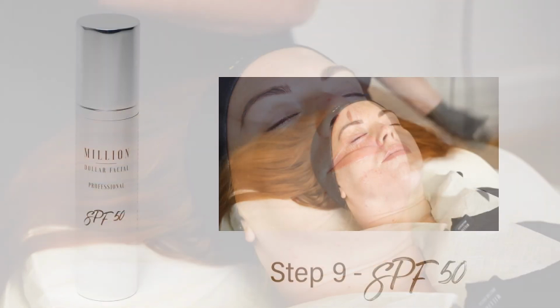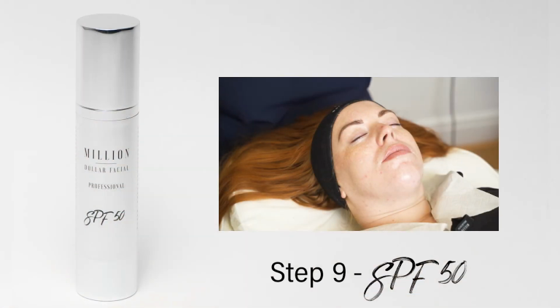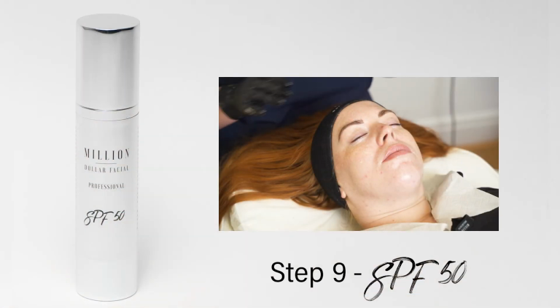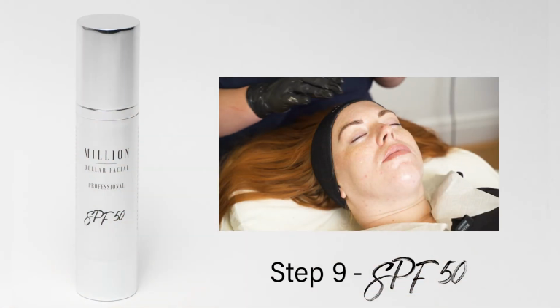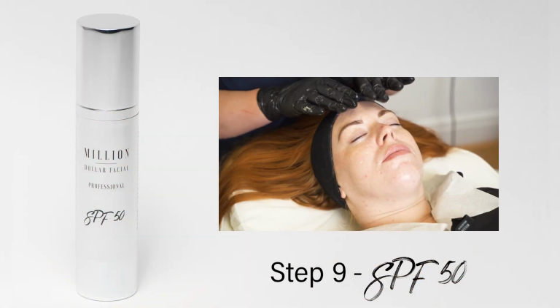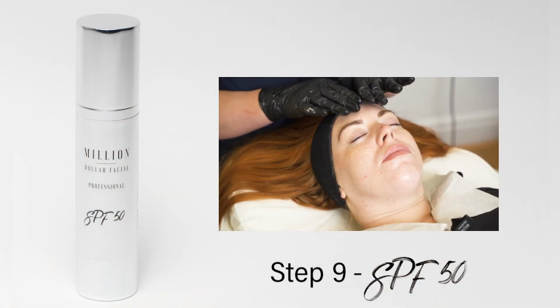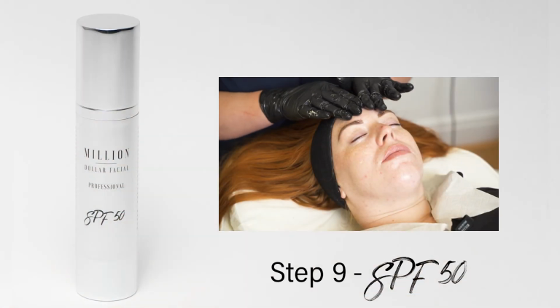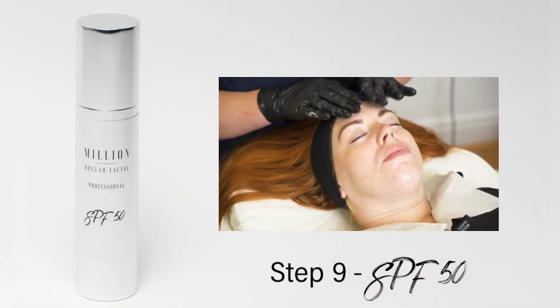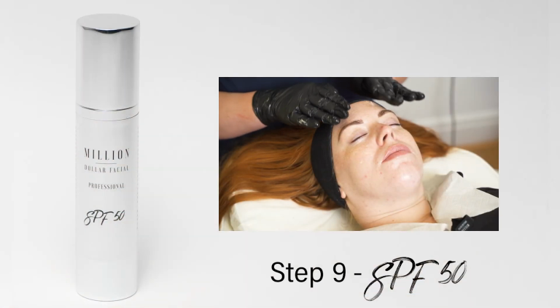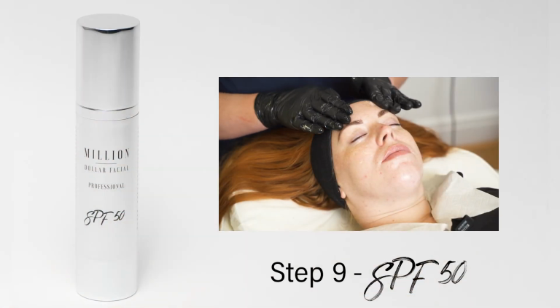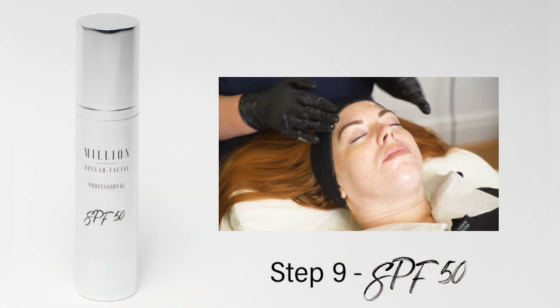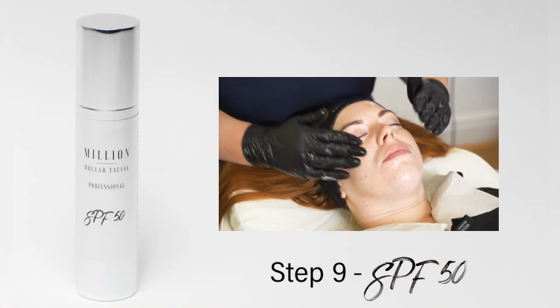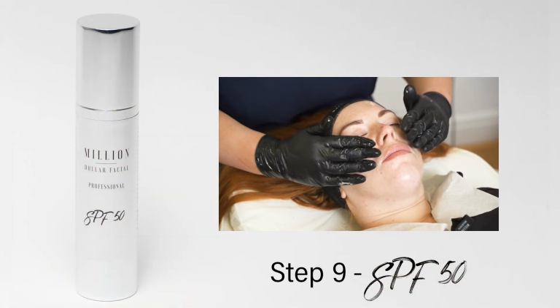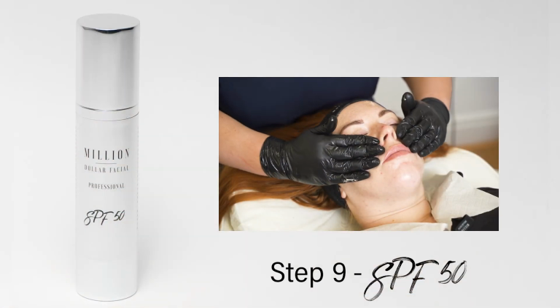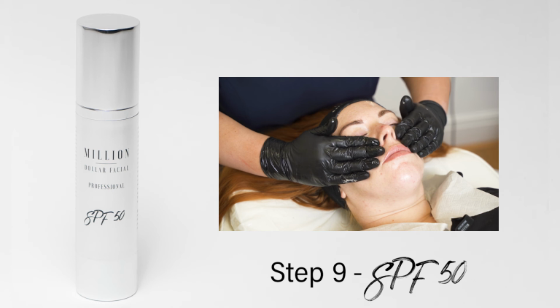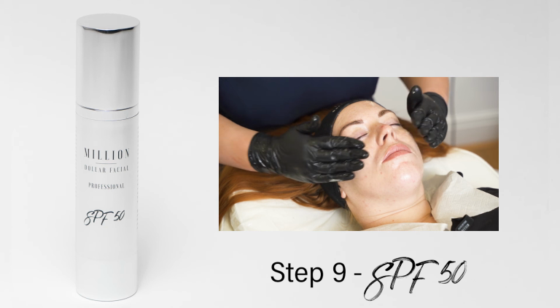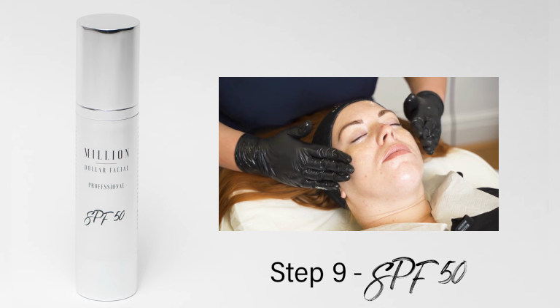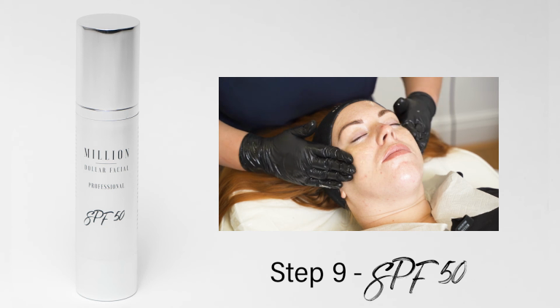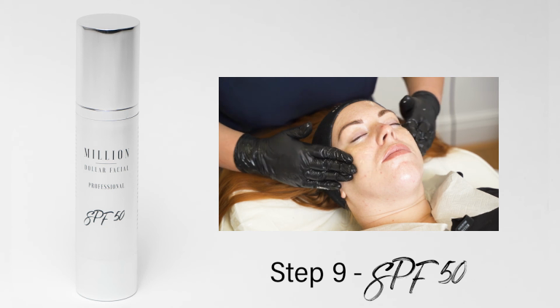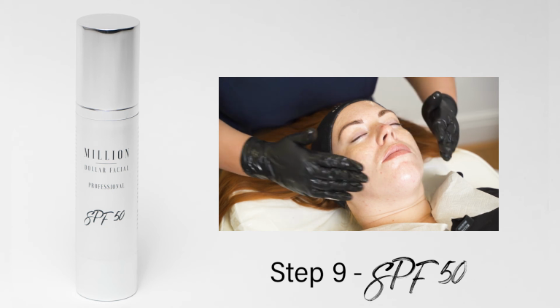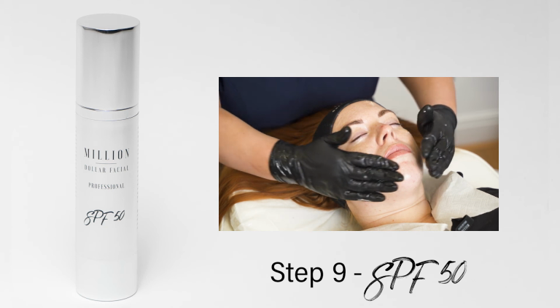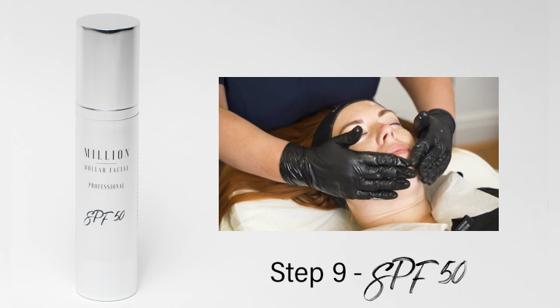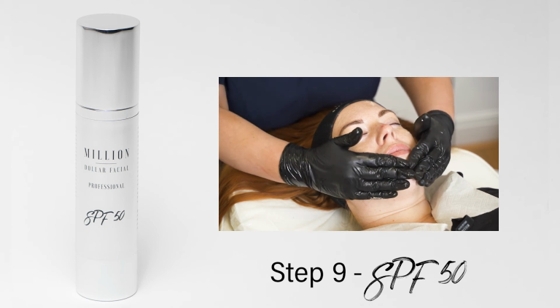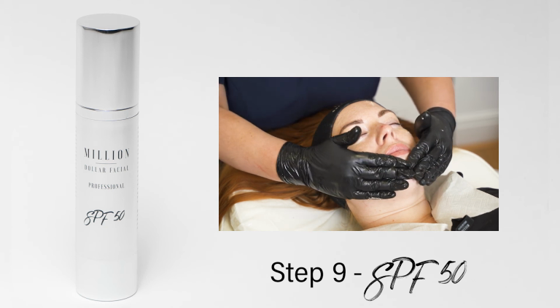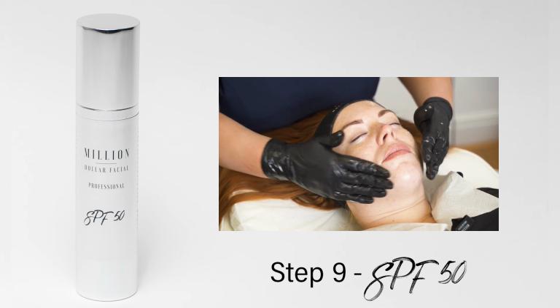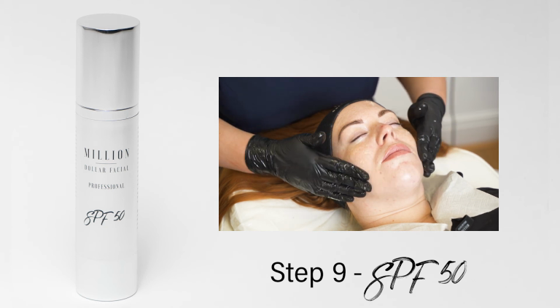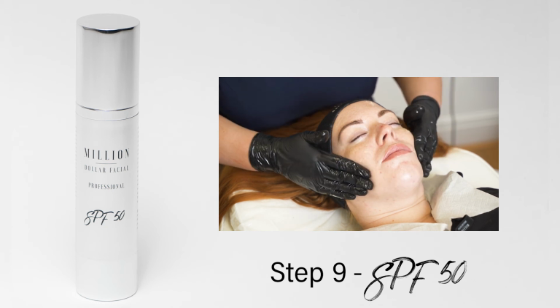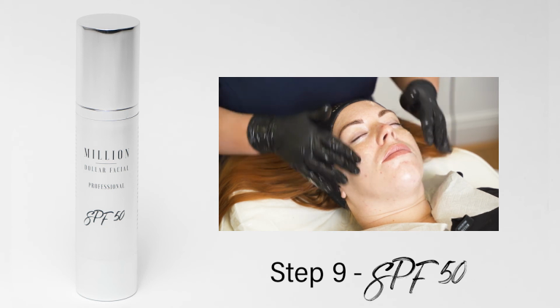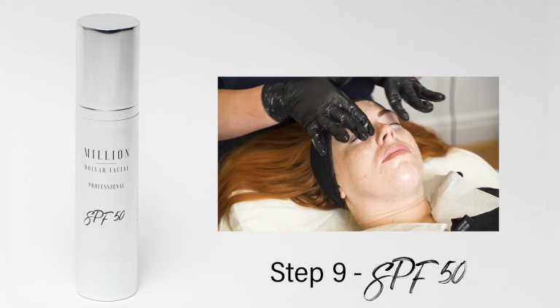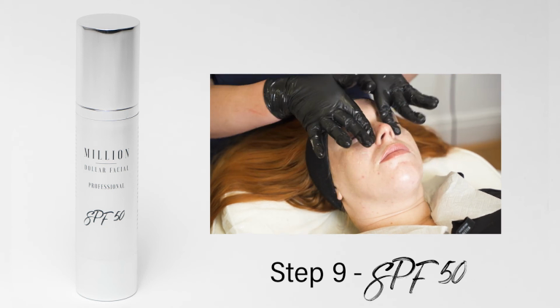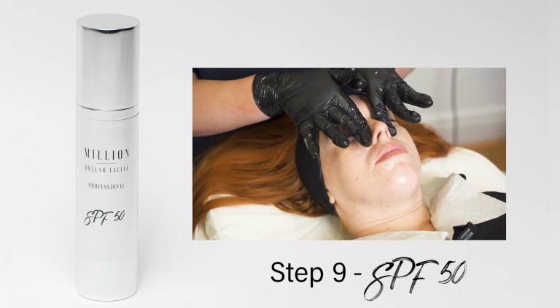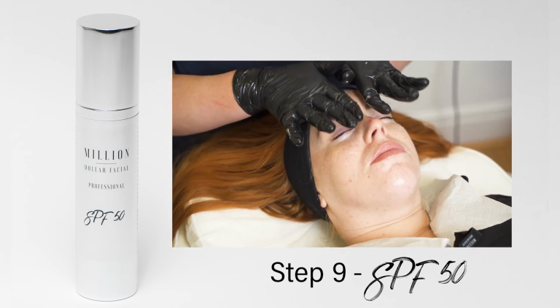Step nine: Million Dollar SPF 50 to finish.